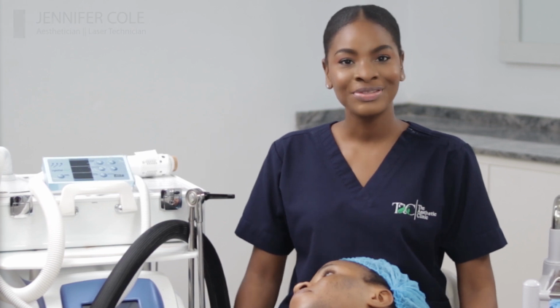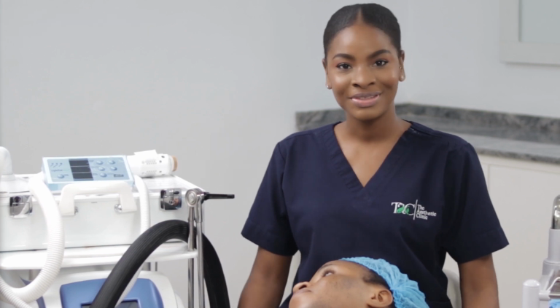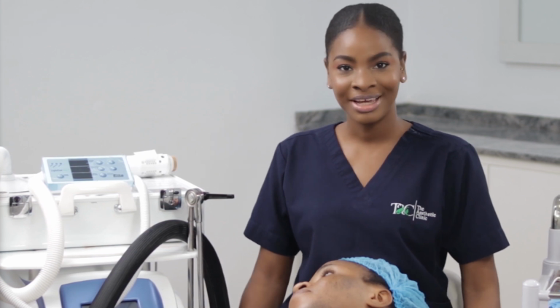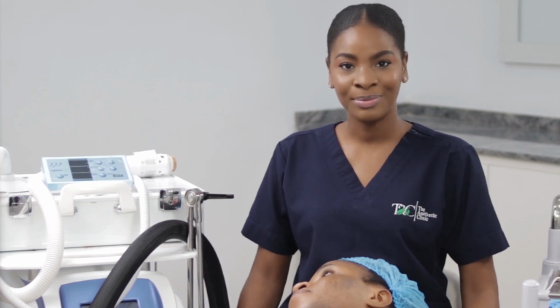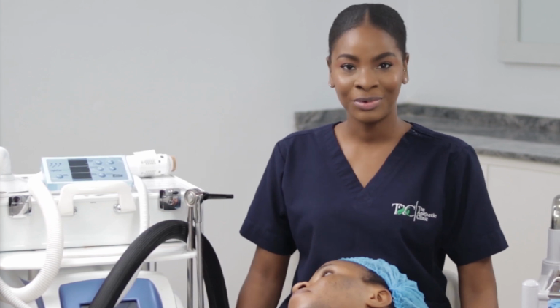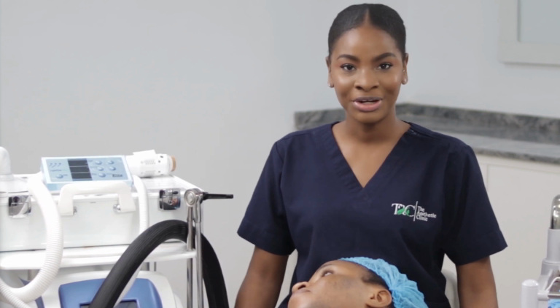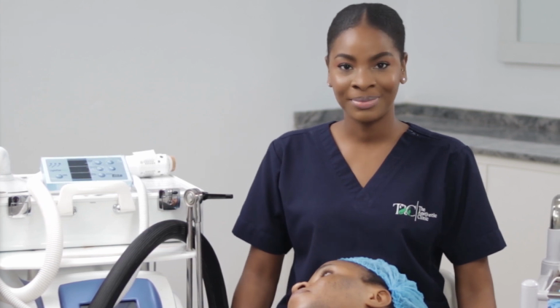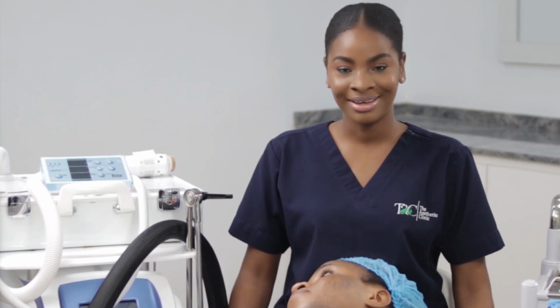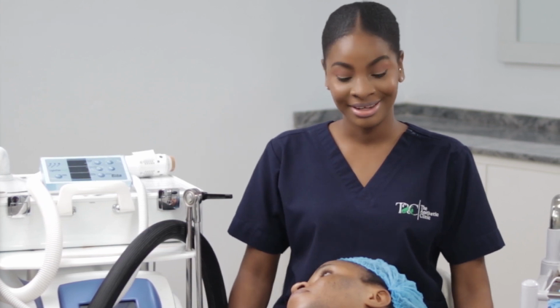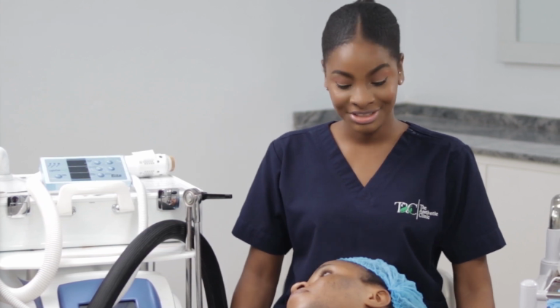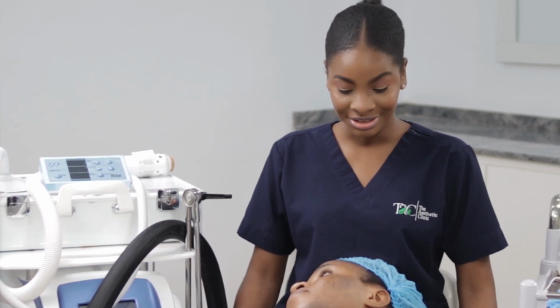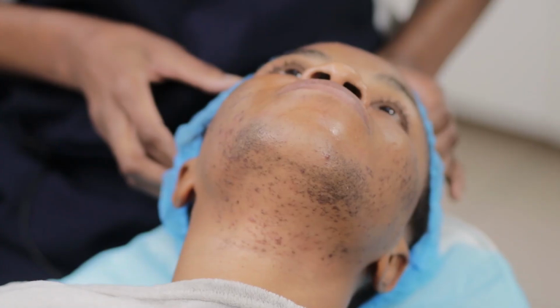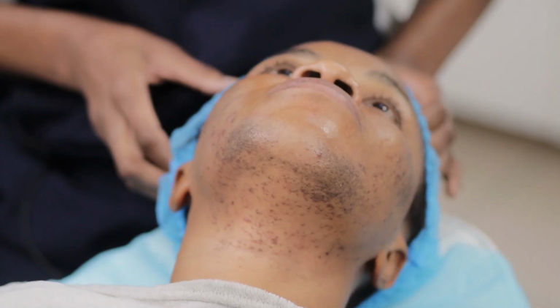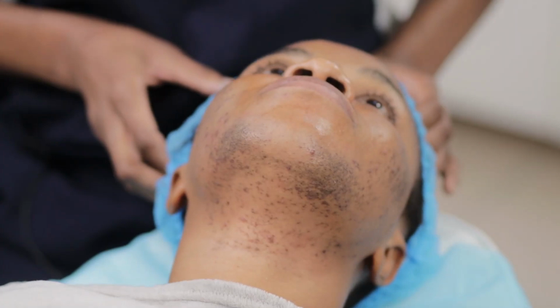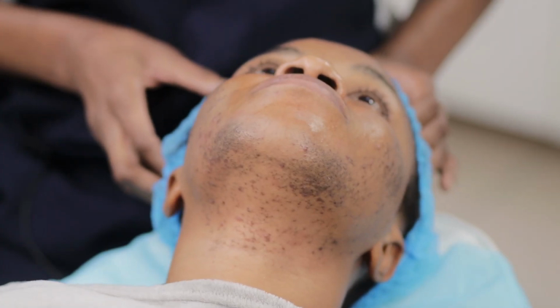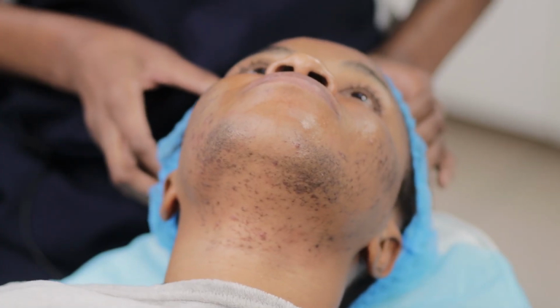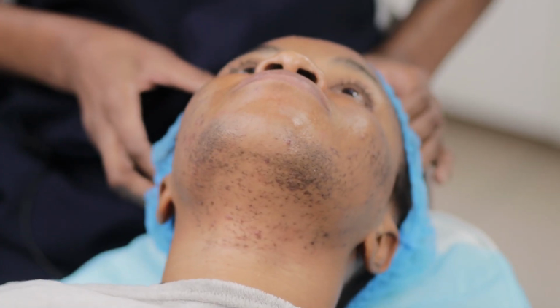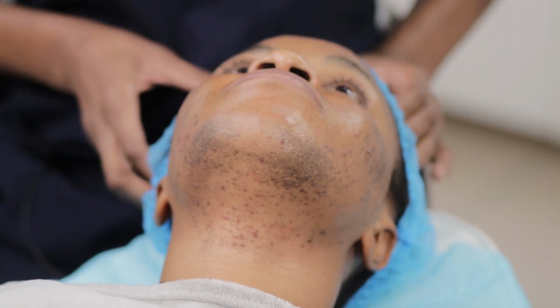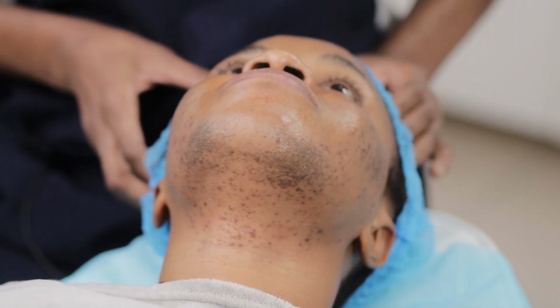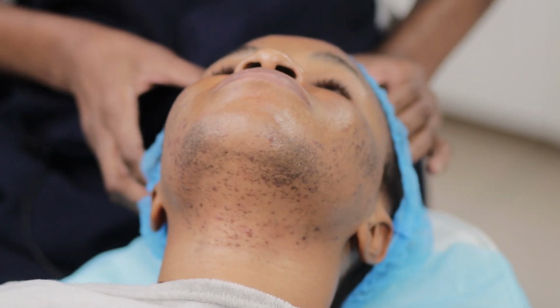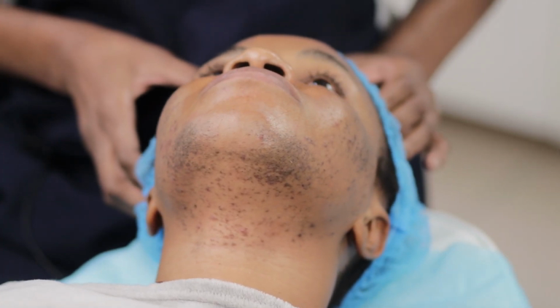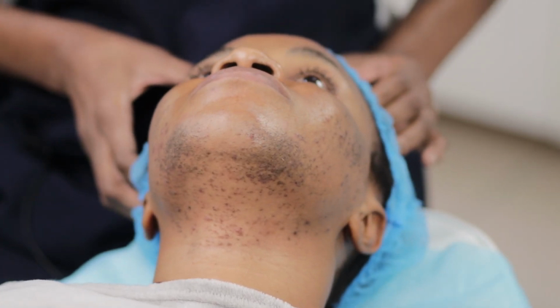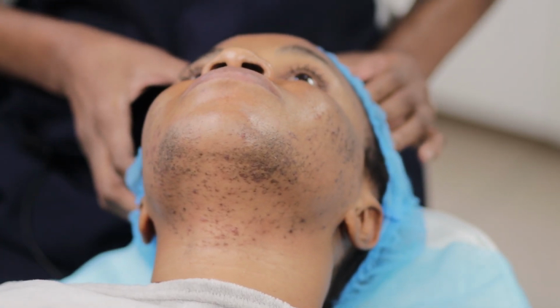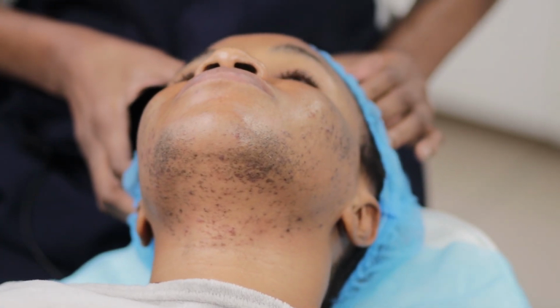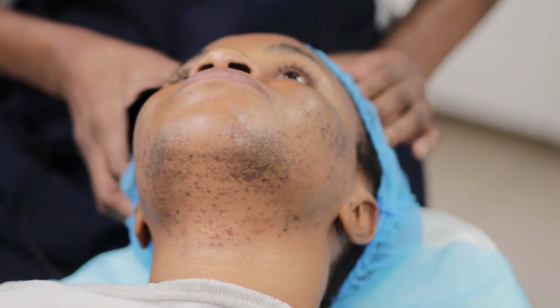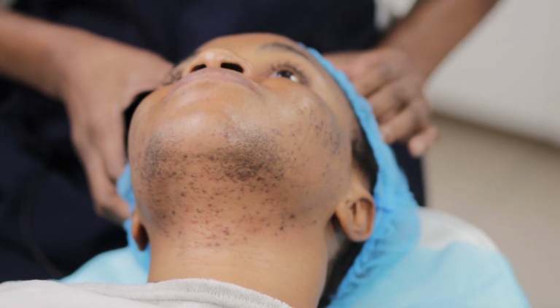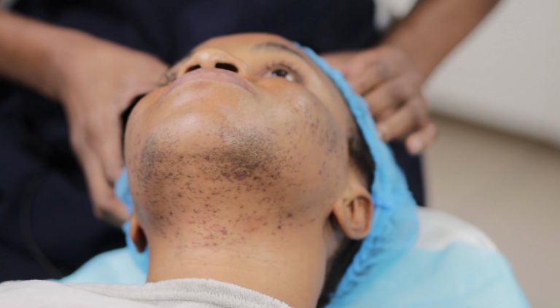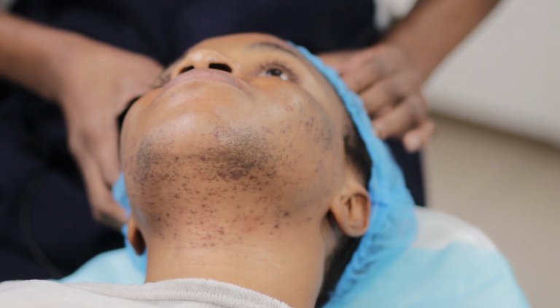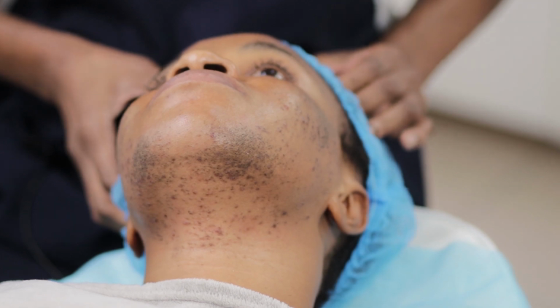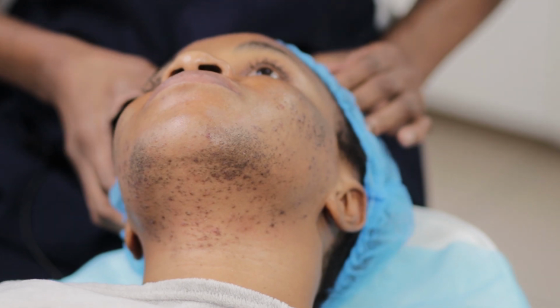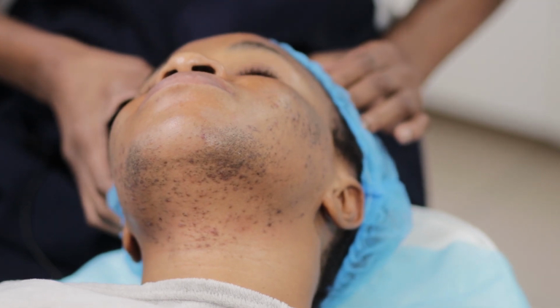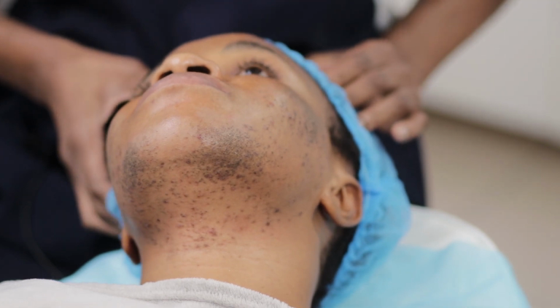Today, I'll be working on my client, Chinenye, who has unusual hair growth on her cheek and chin area.